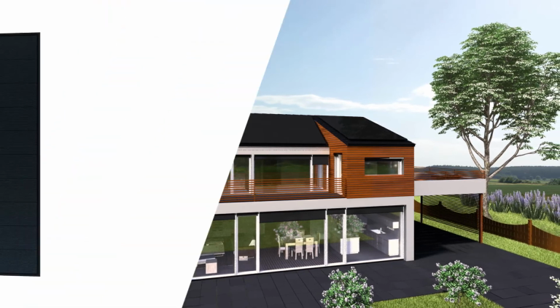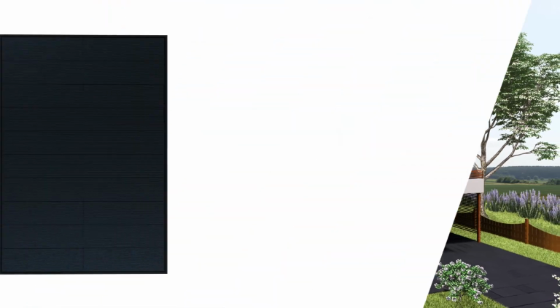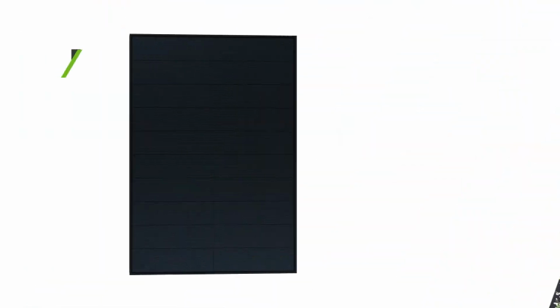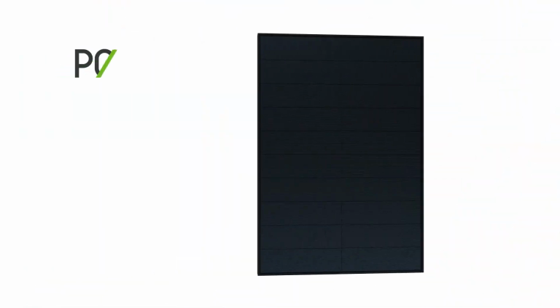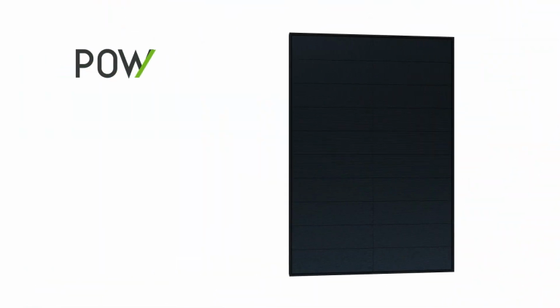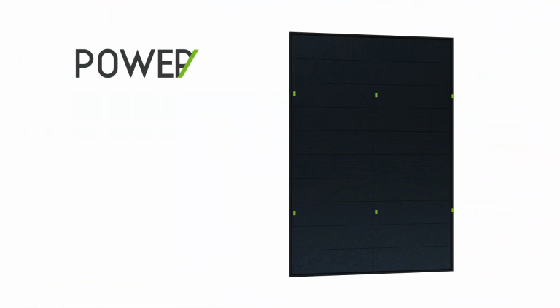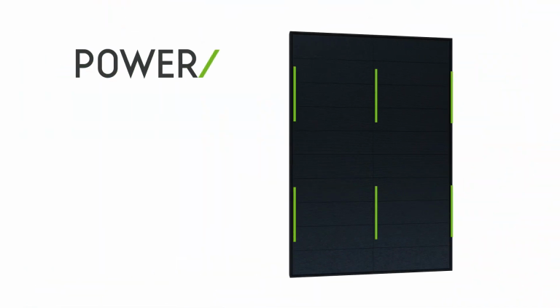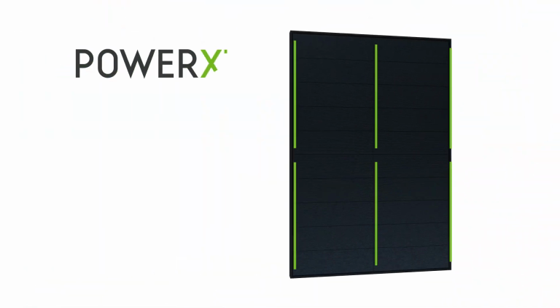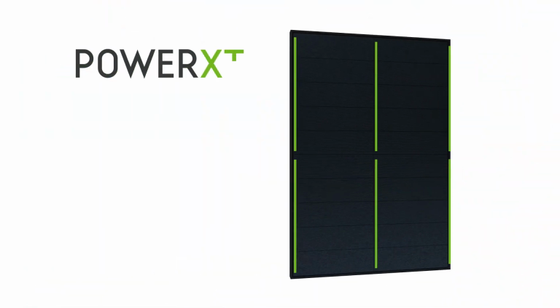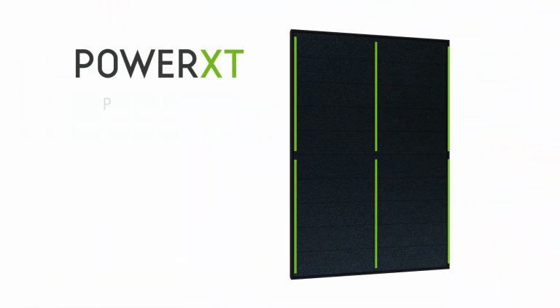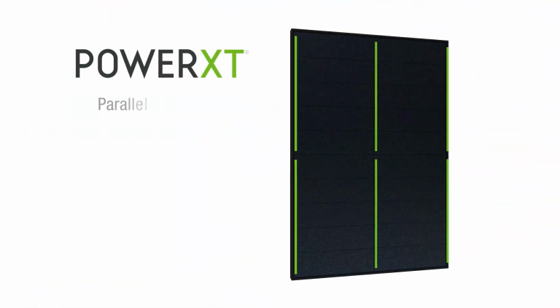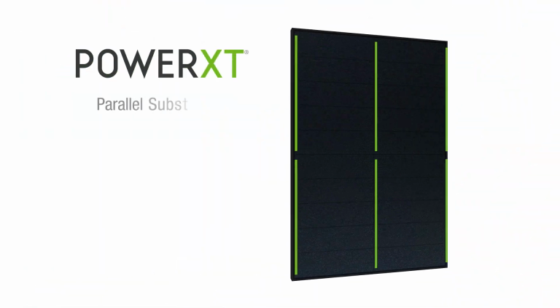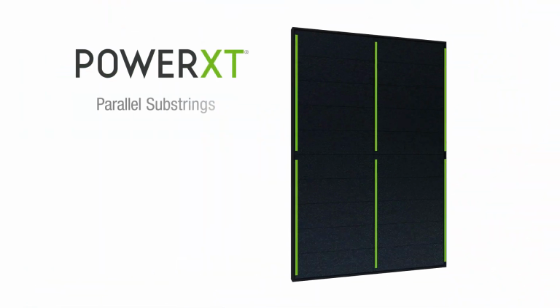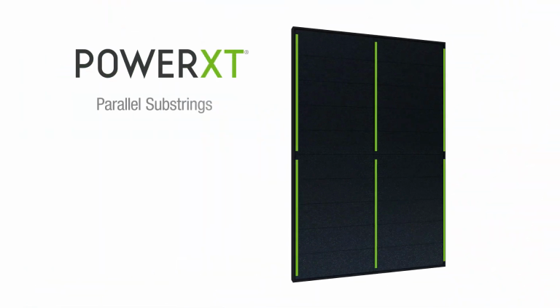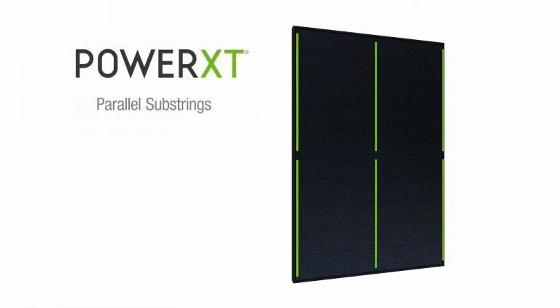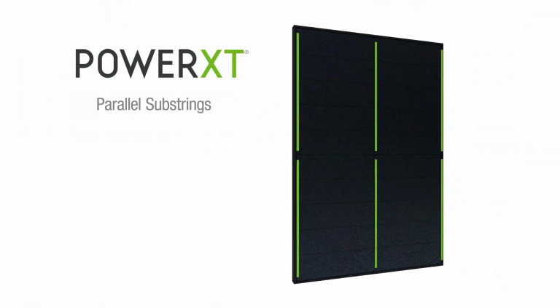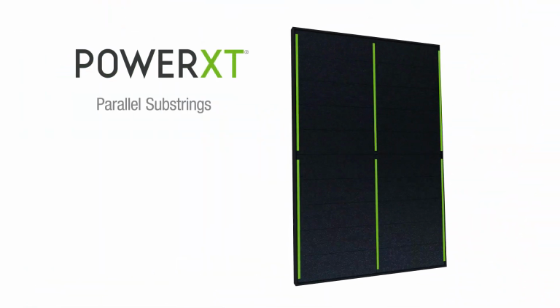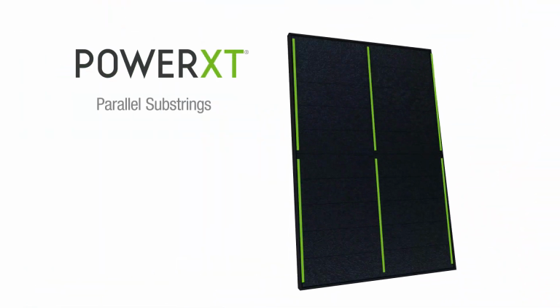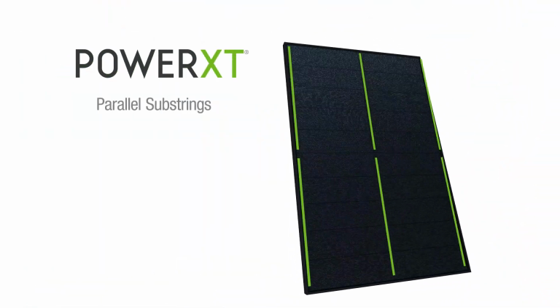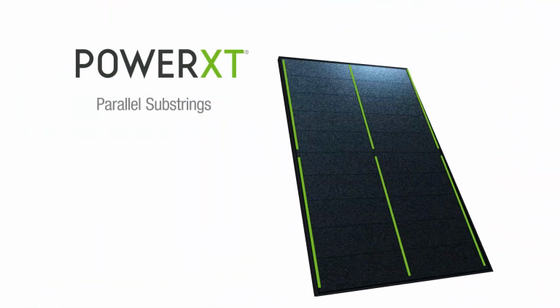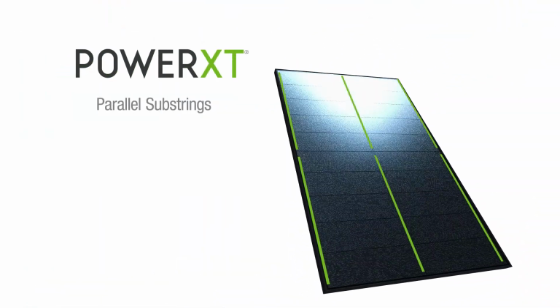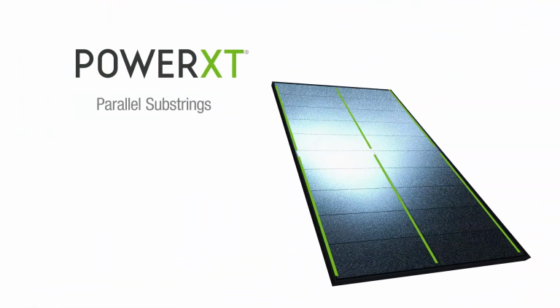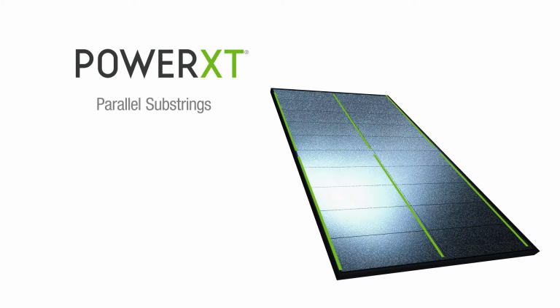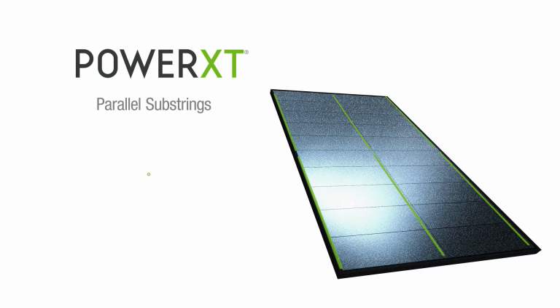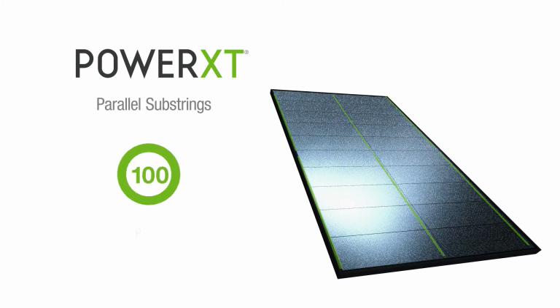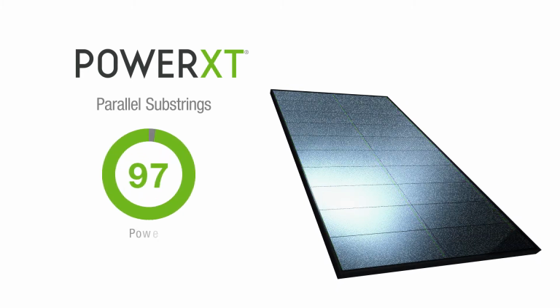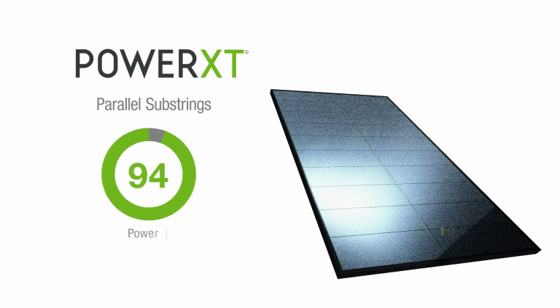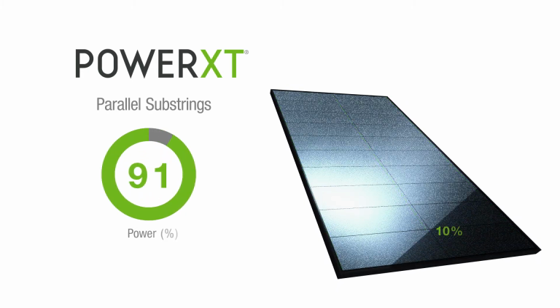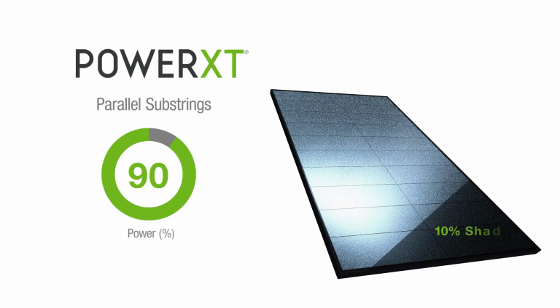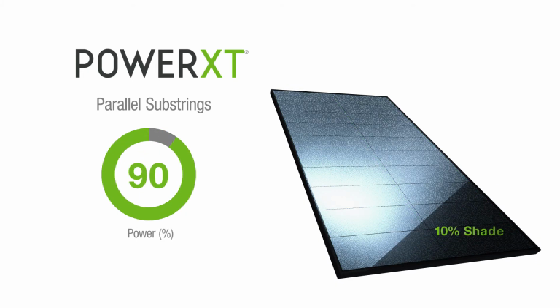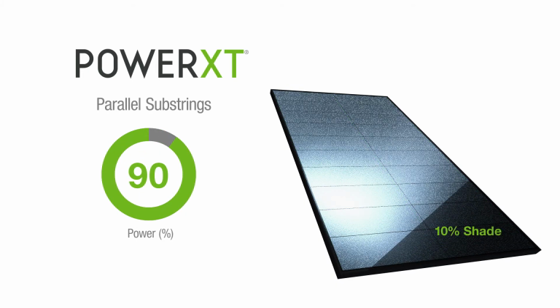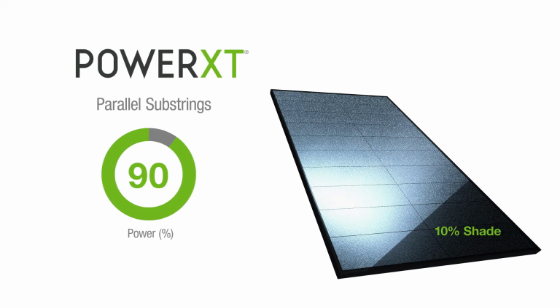But Solaria's innovation doesn't stop on the surface. Parallel substrings provide improved shade performance.